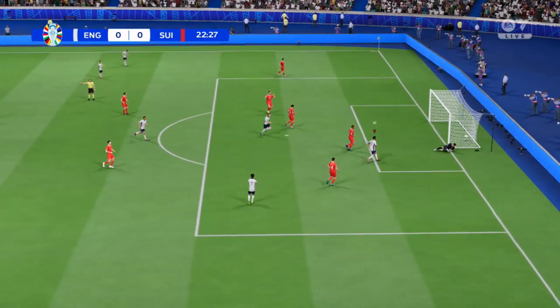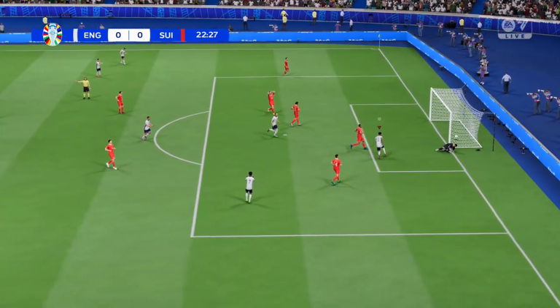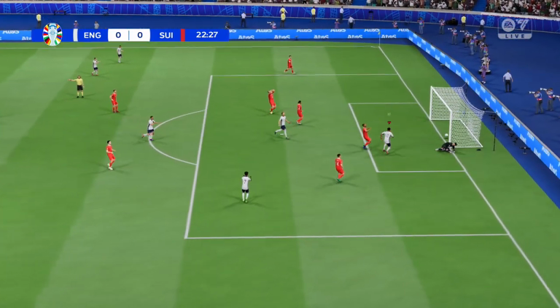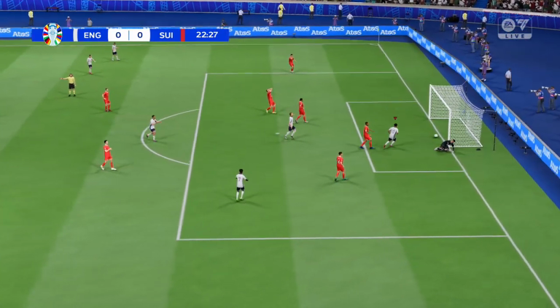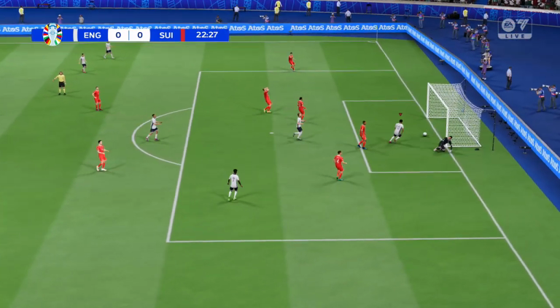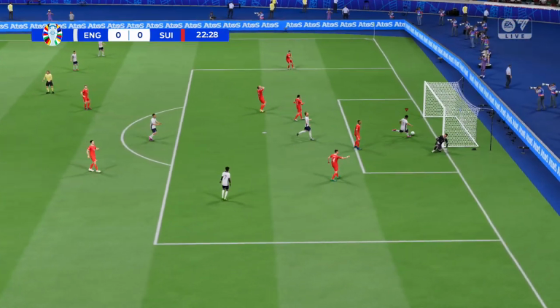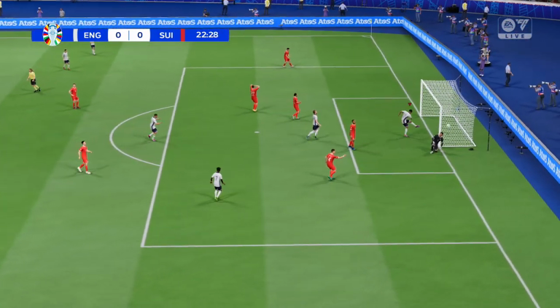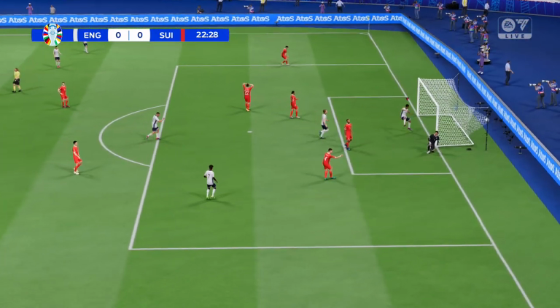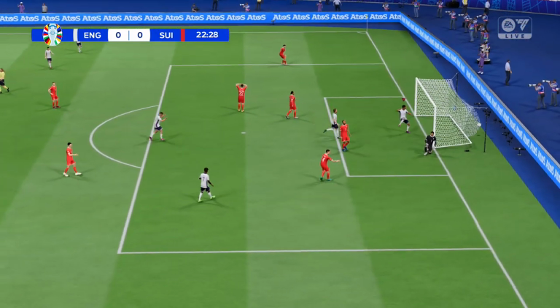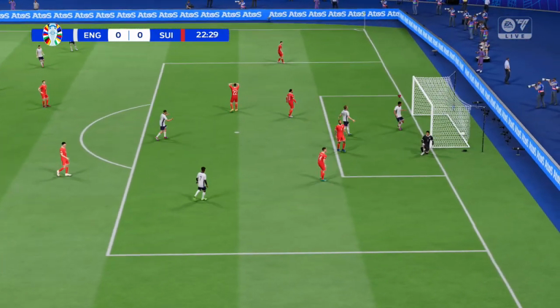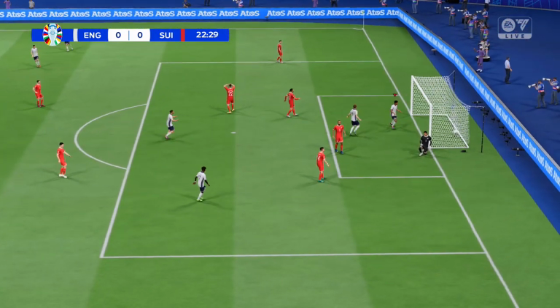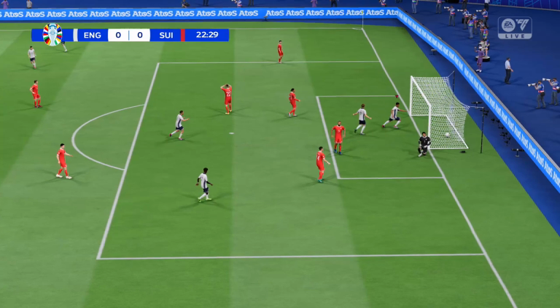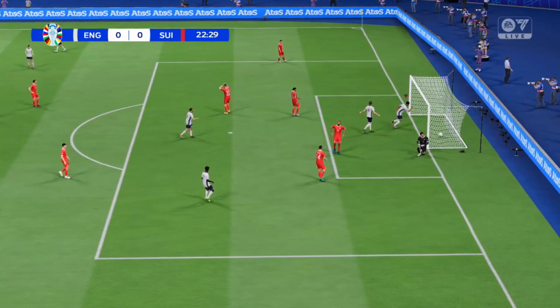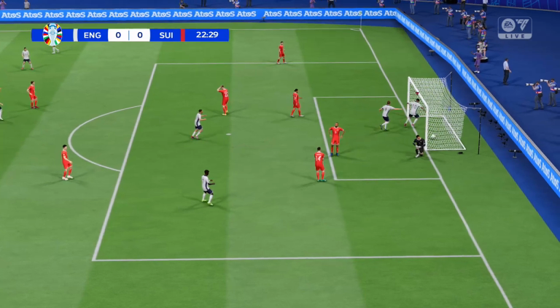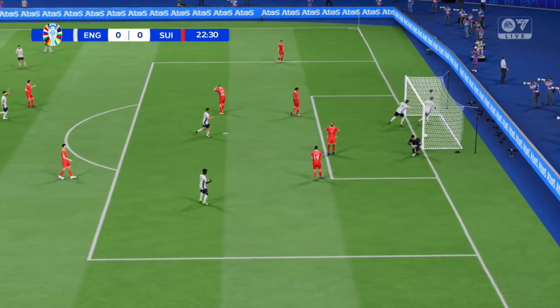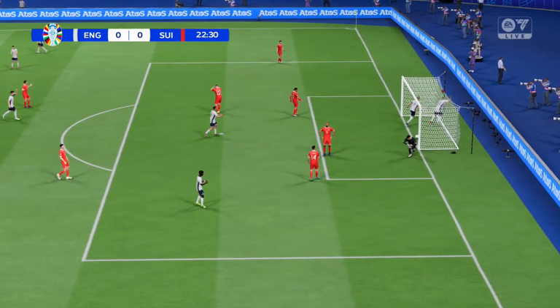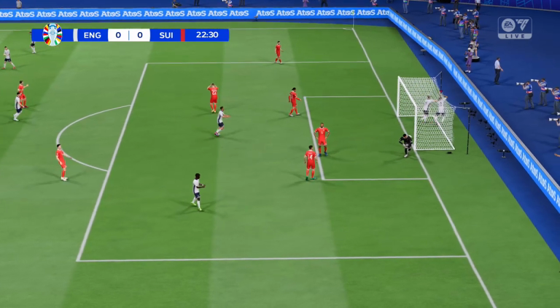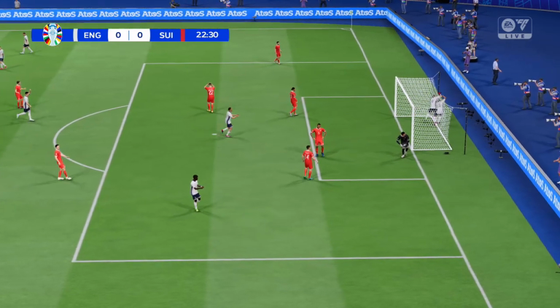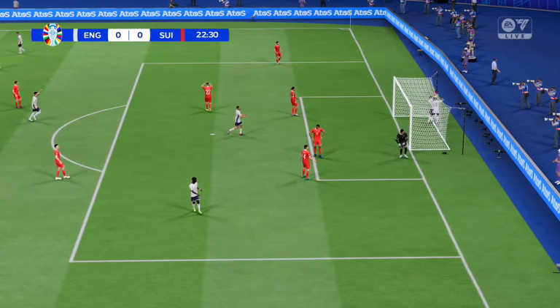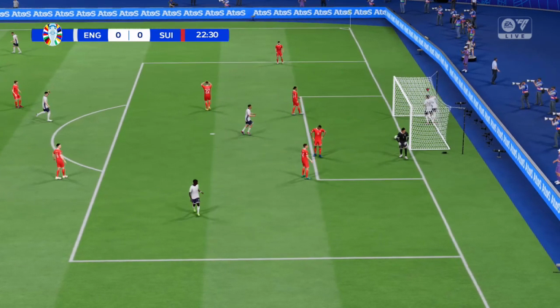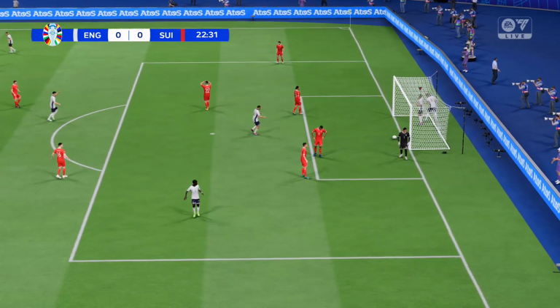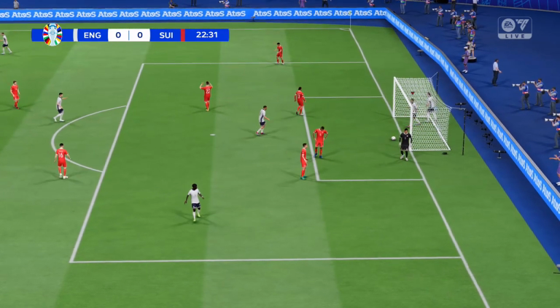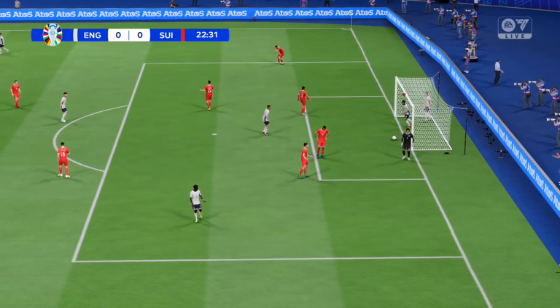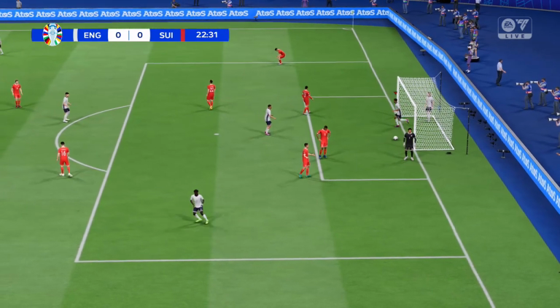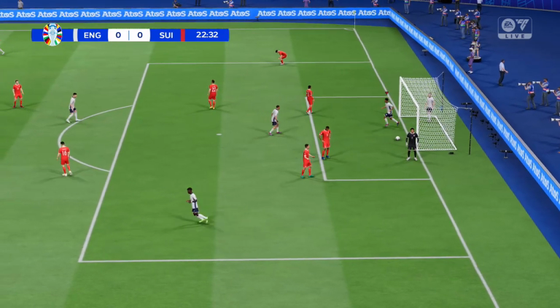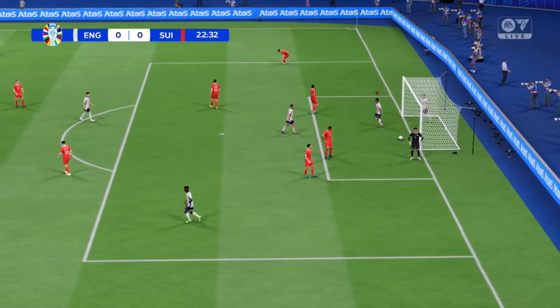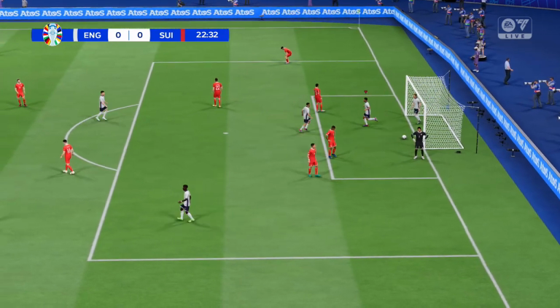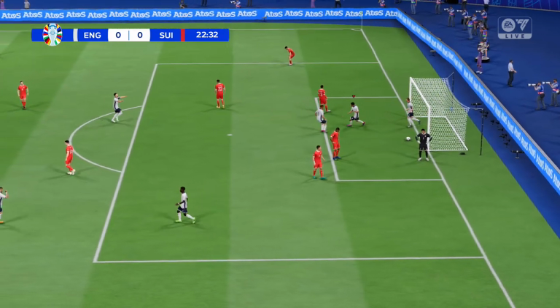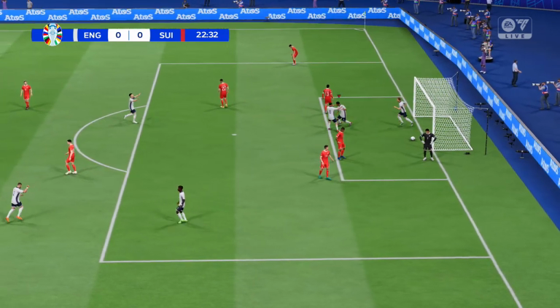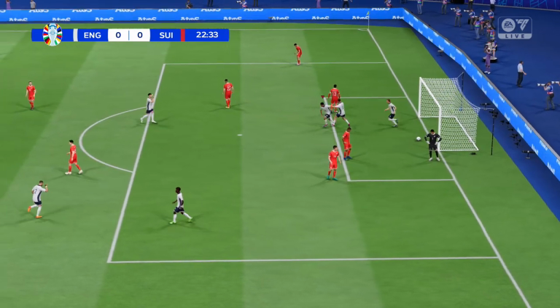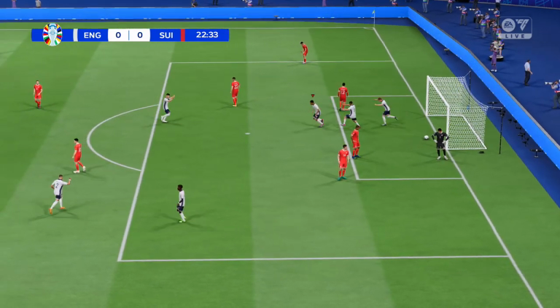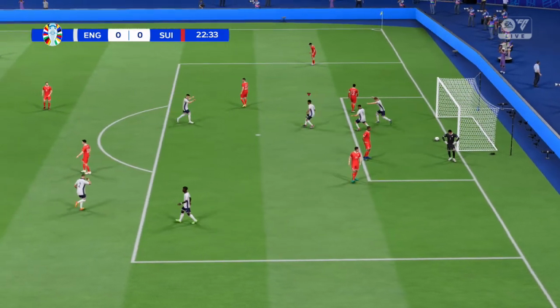The opening goal in the final. And how important could that be as a direction pointer?